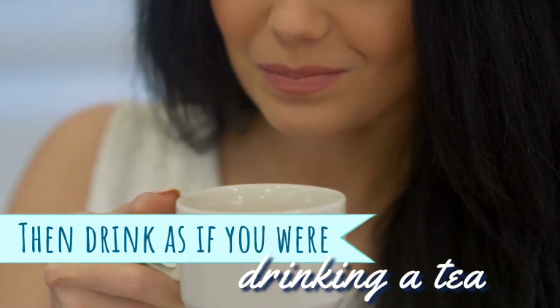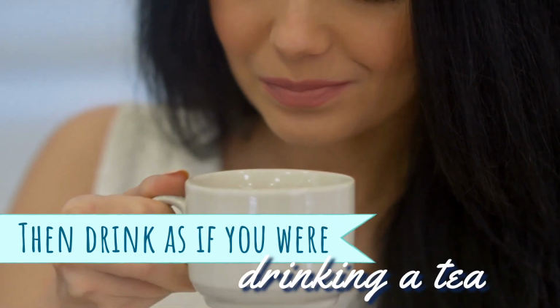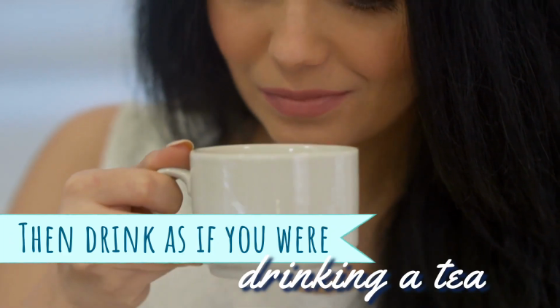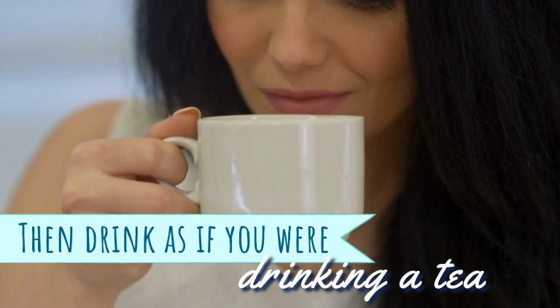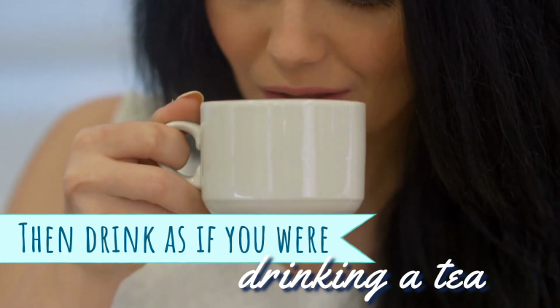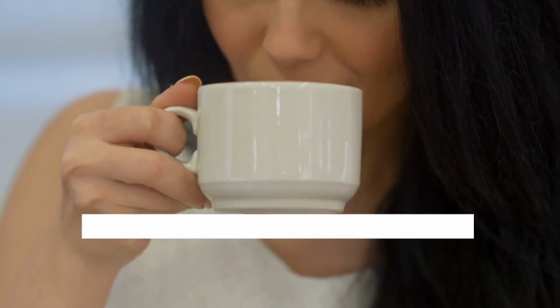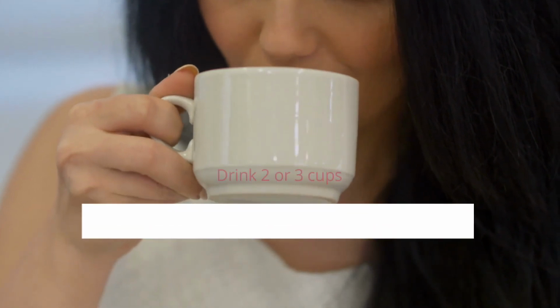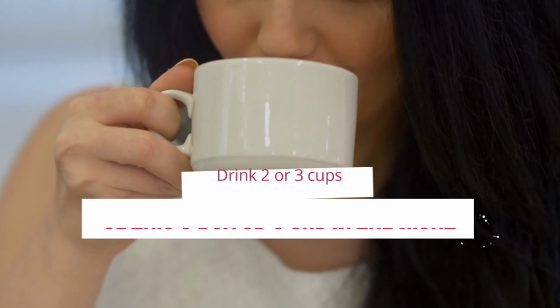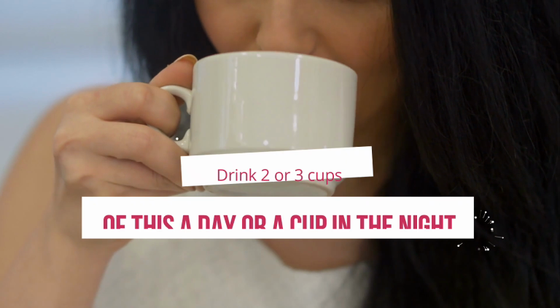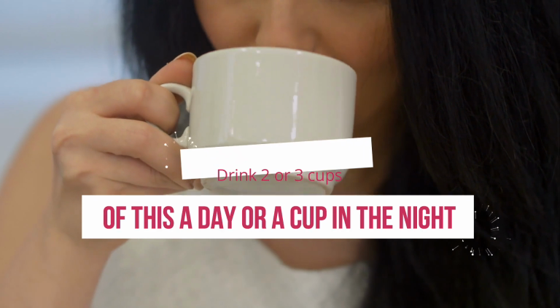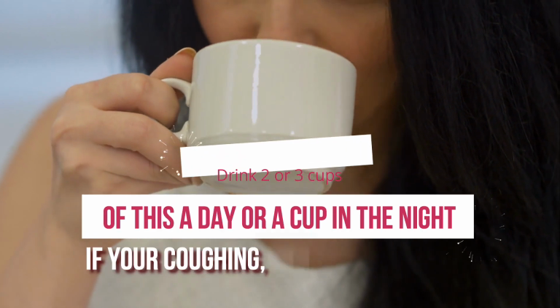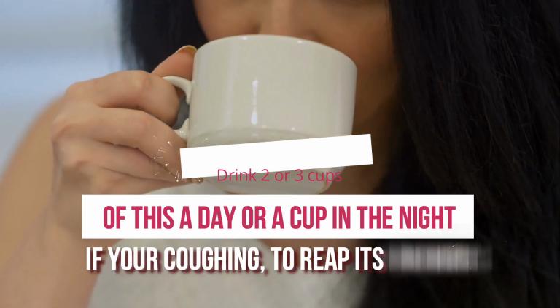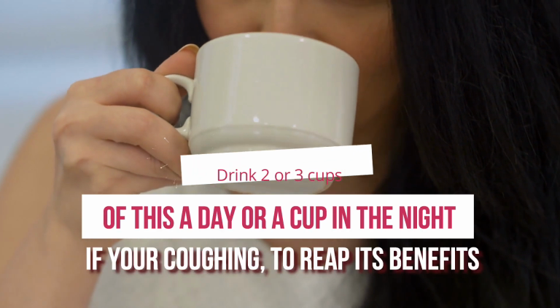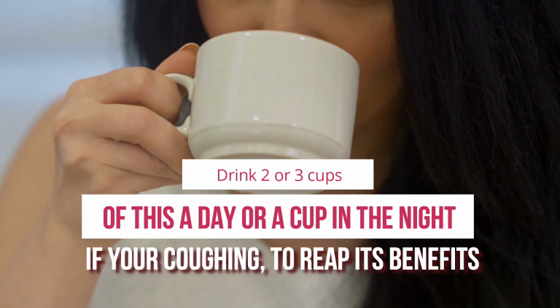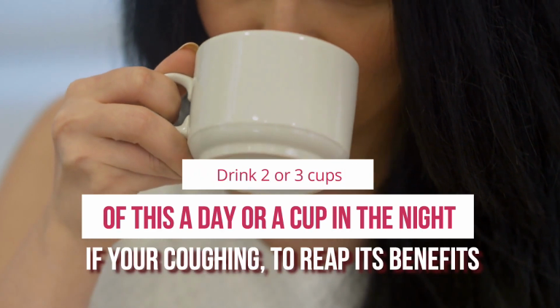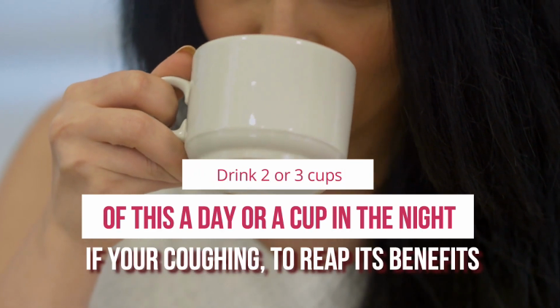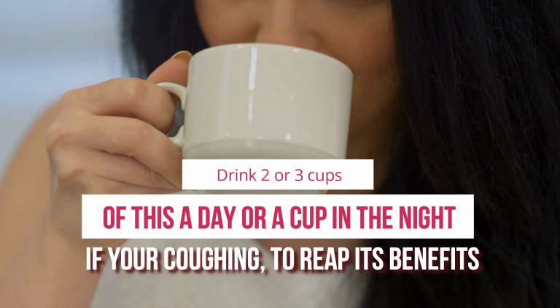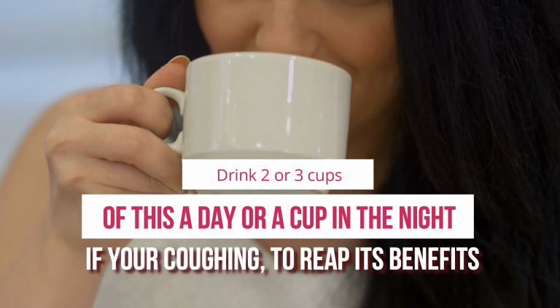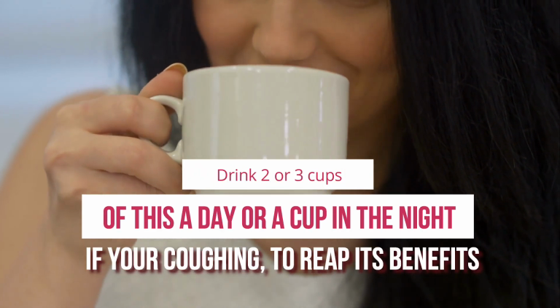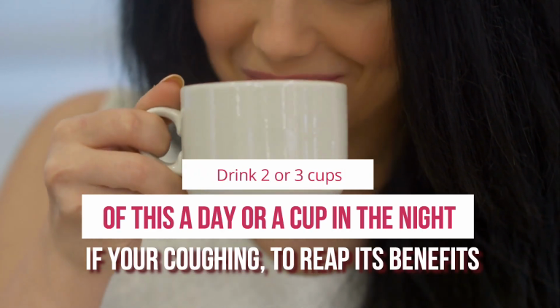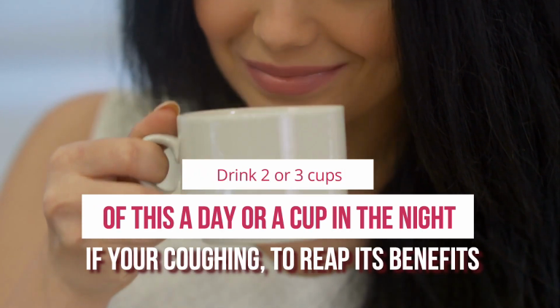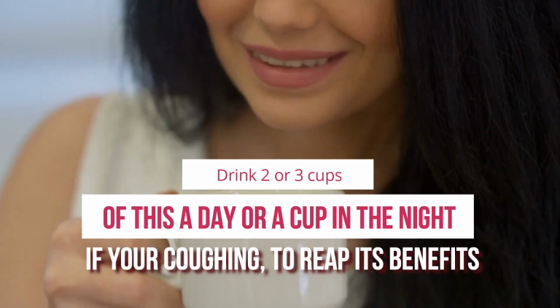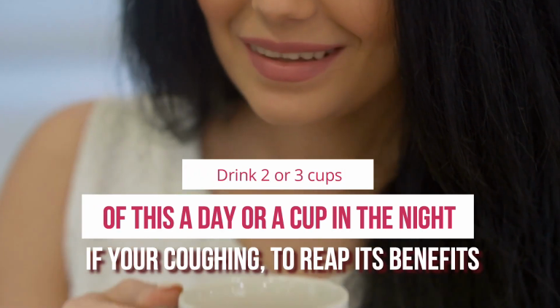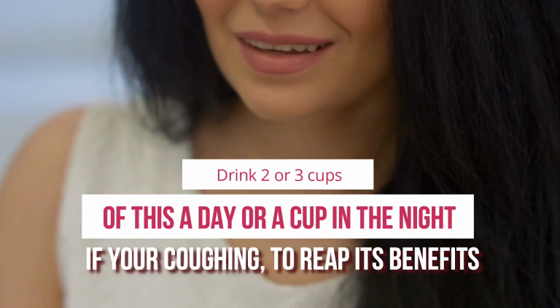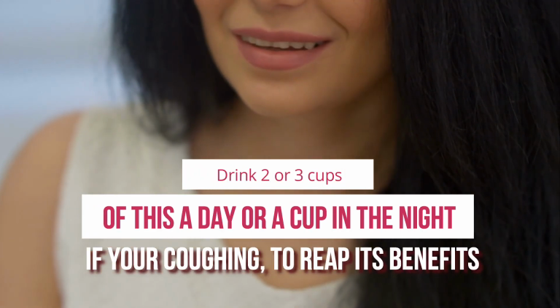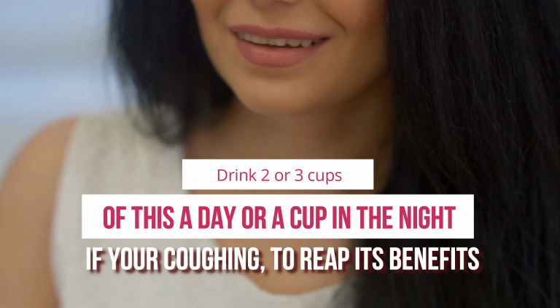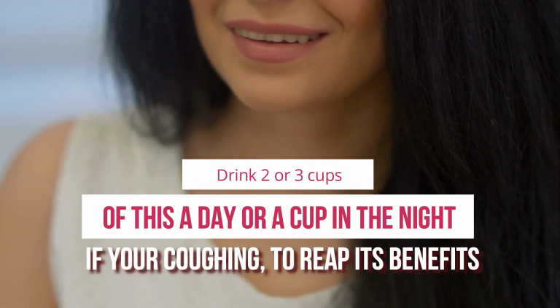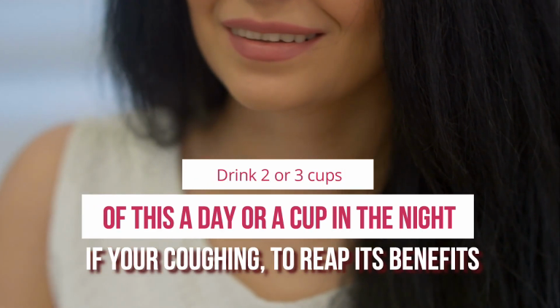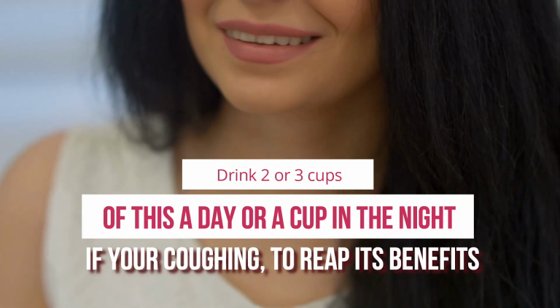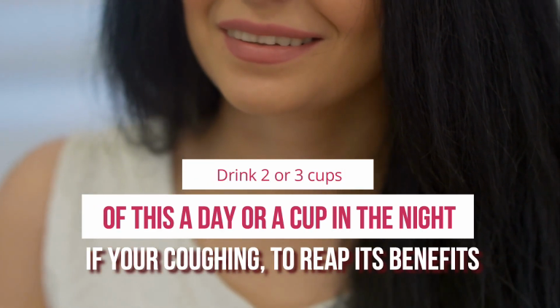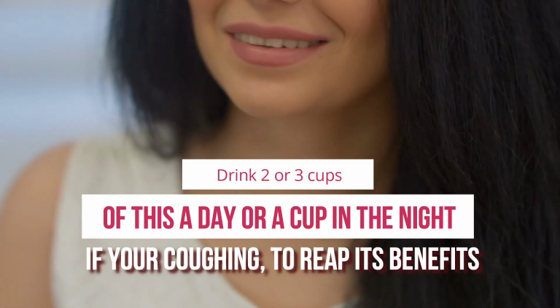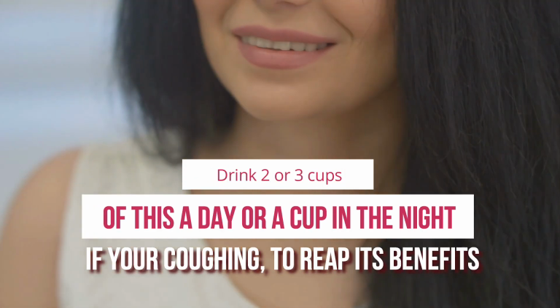Drink two to three cups of this a day, or a cup at night if you're coughing, to reap its benefits.